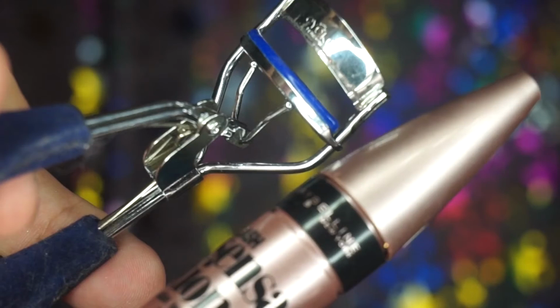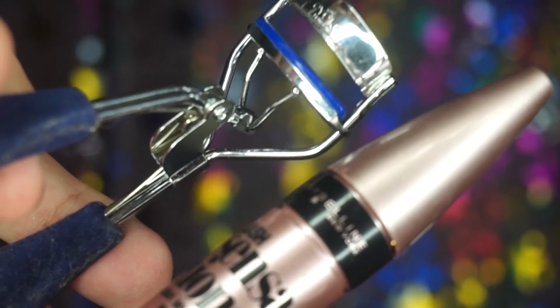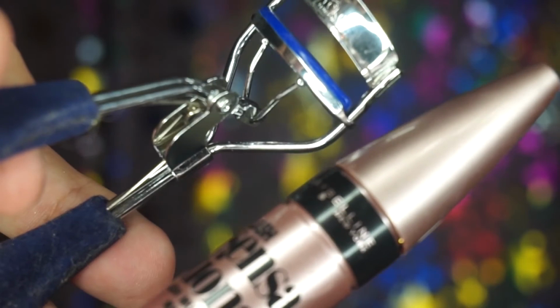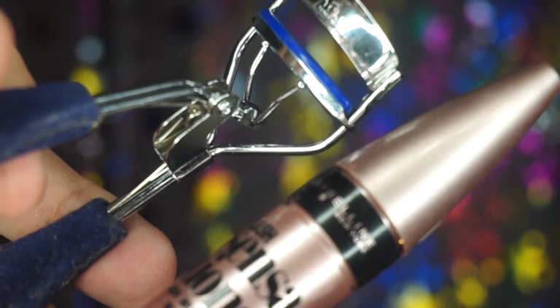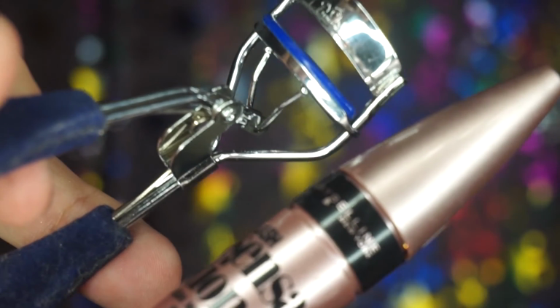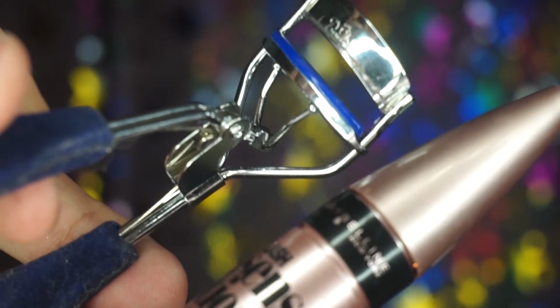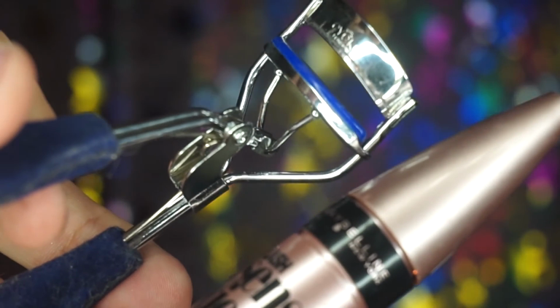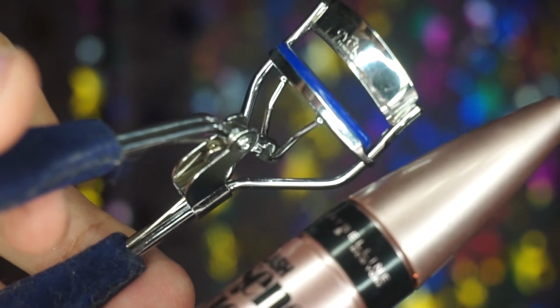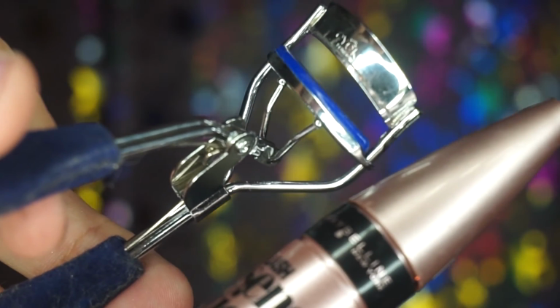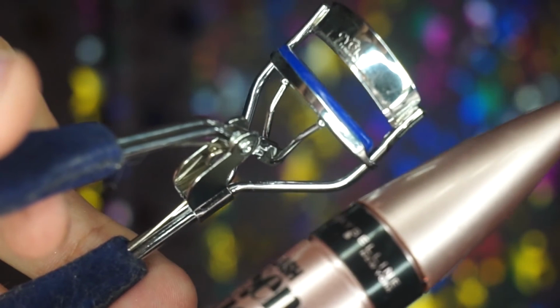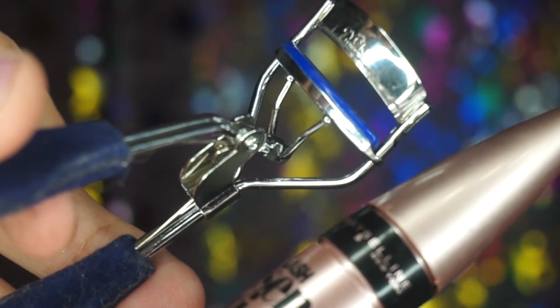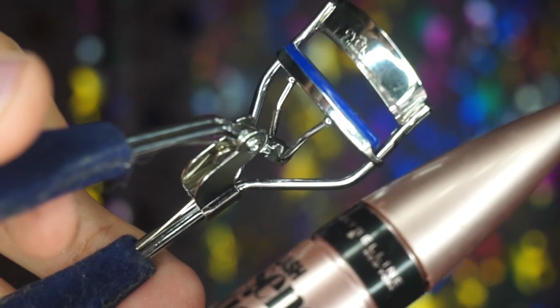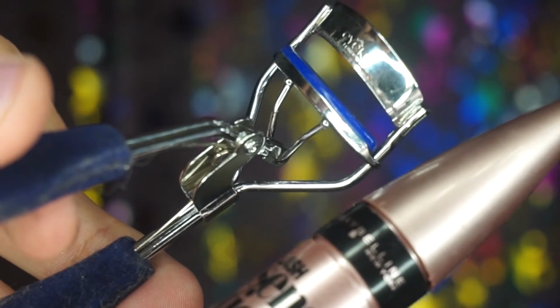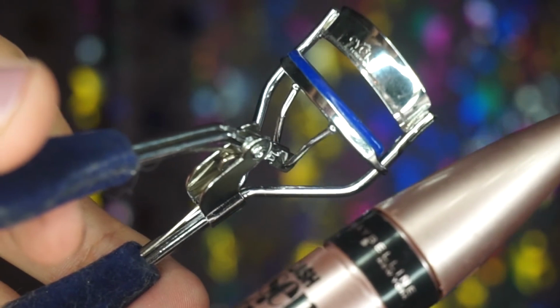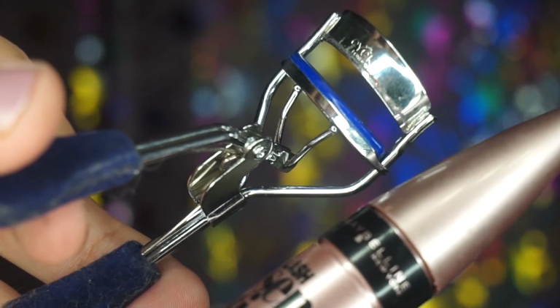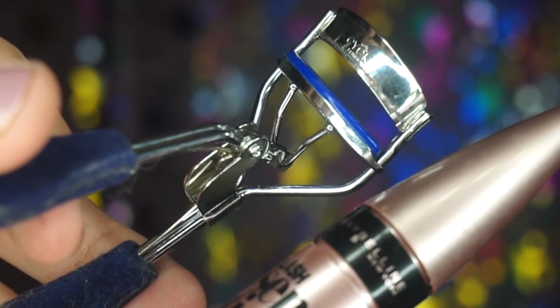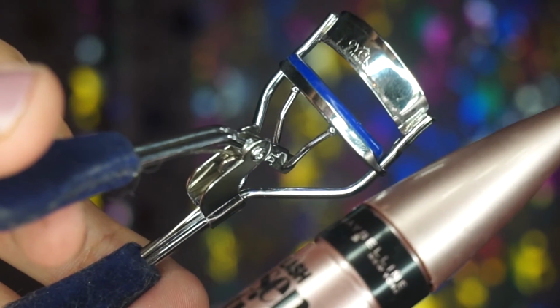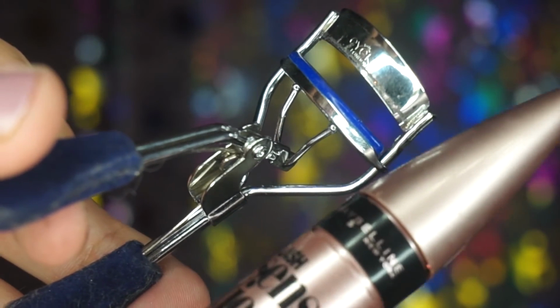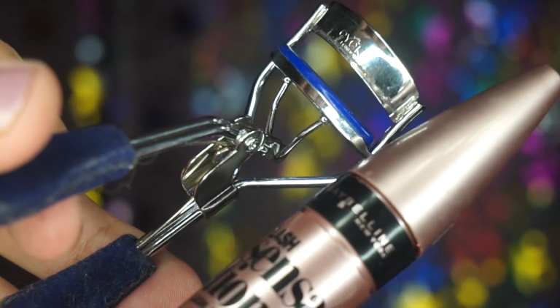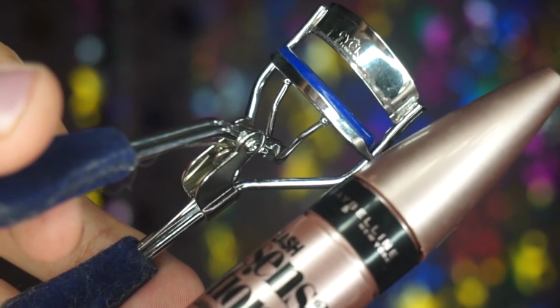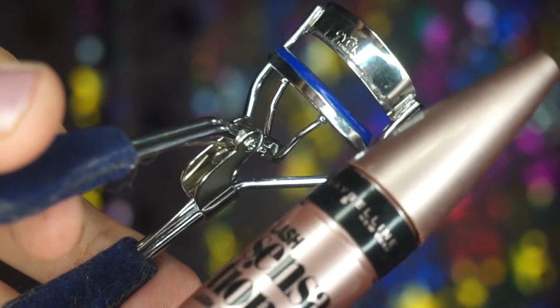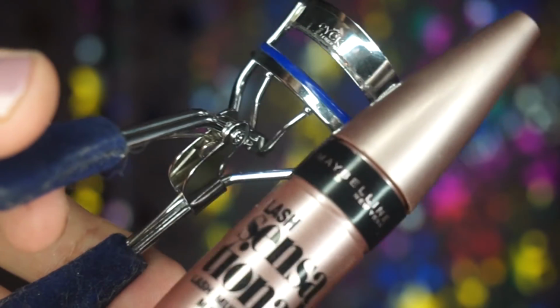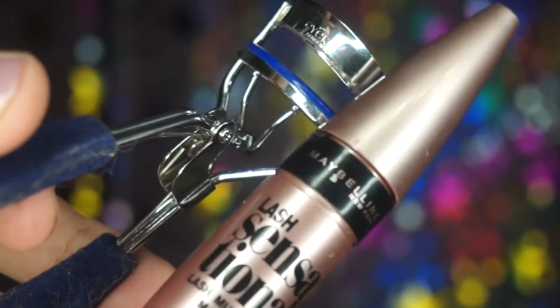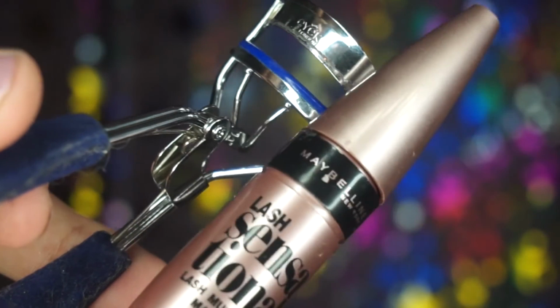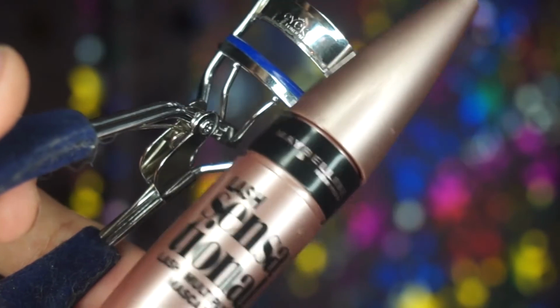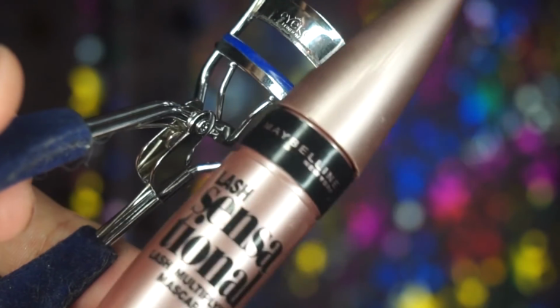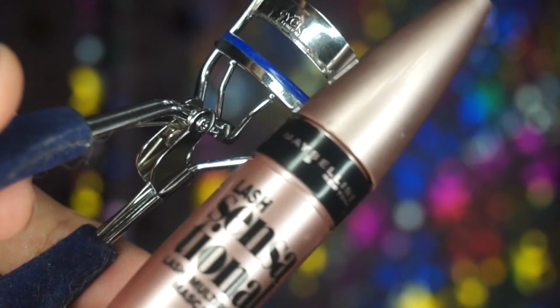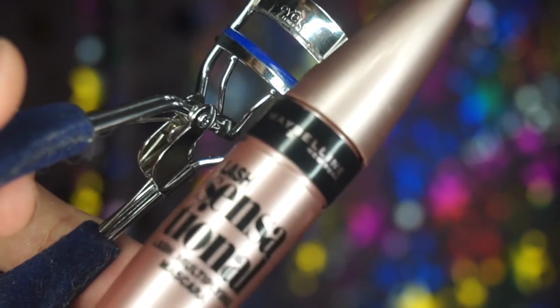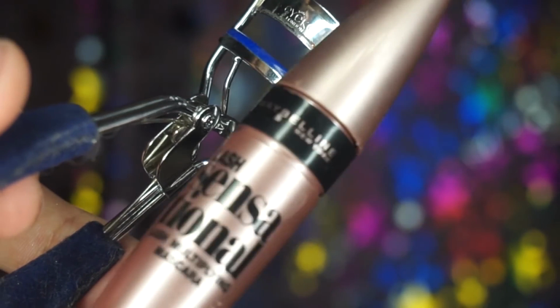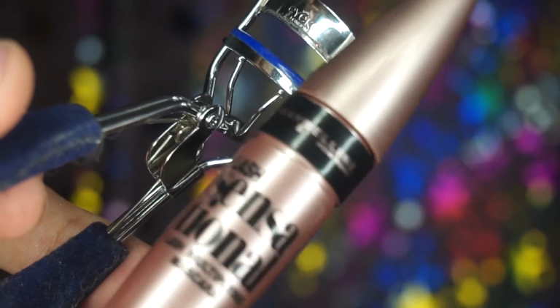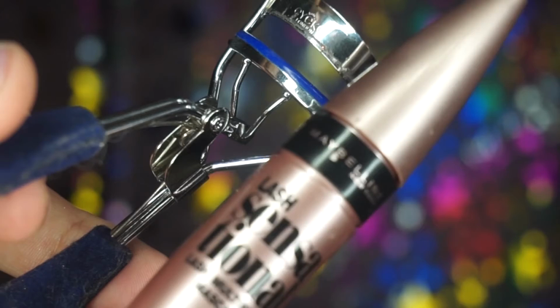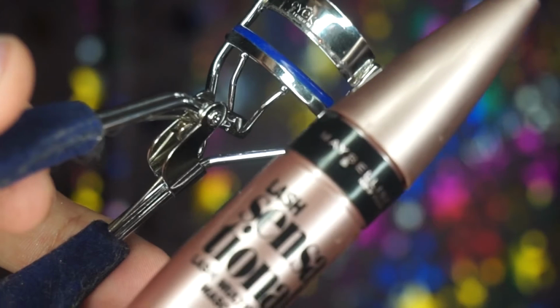It's now time to curl my lashes — I'll be using my Ako Lash Curler and the Maybelline Lash Sensational Mascara.